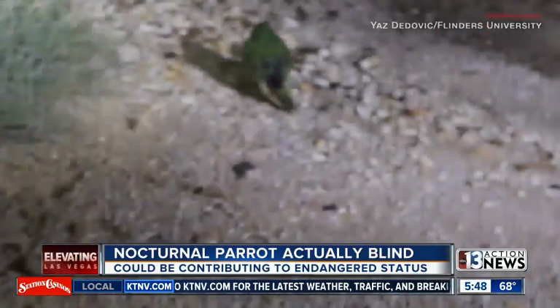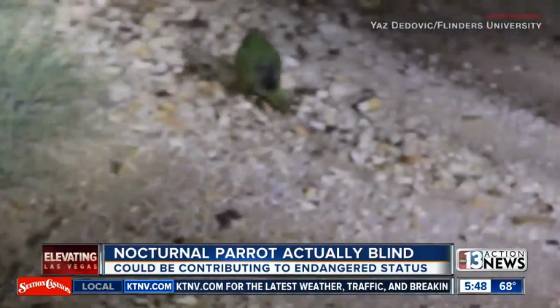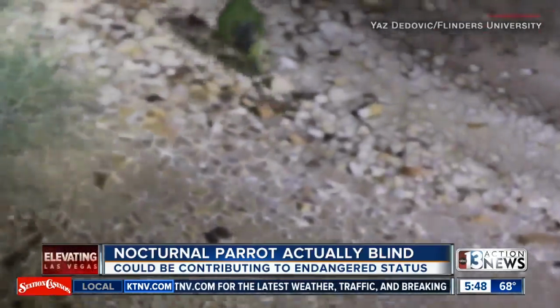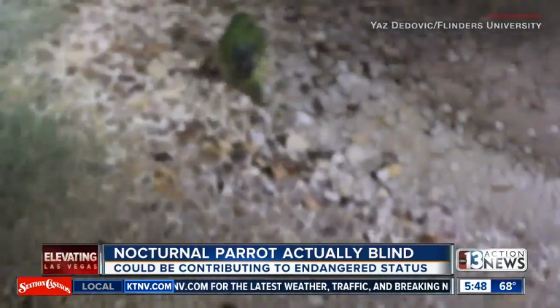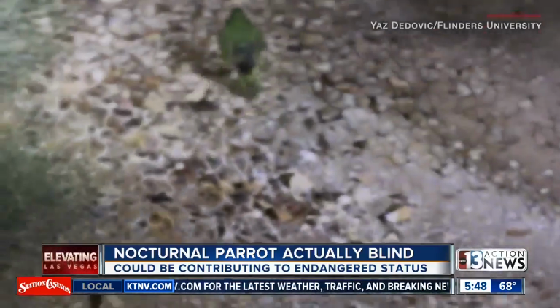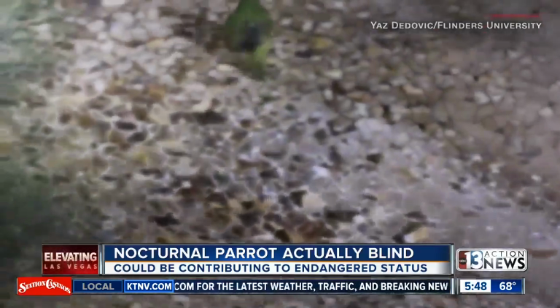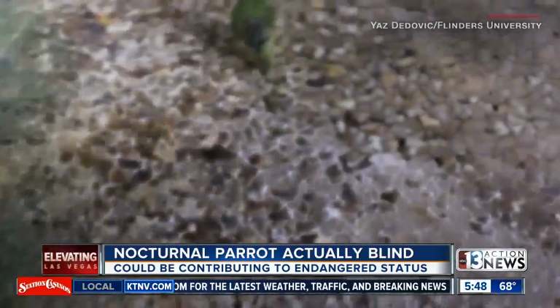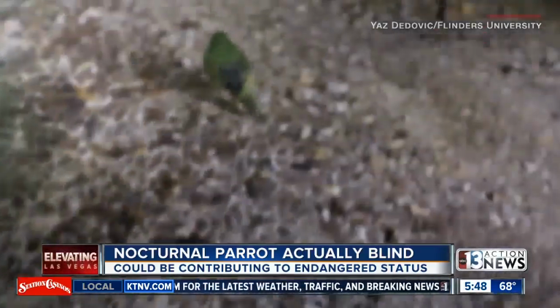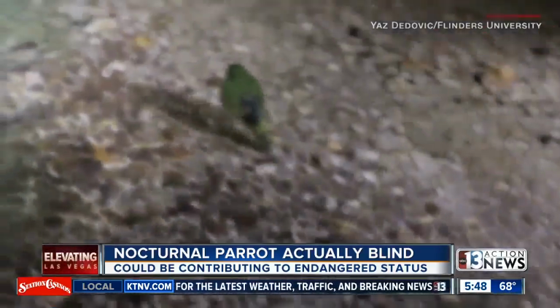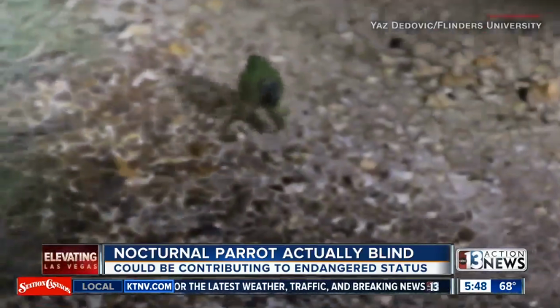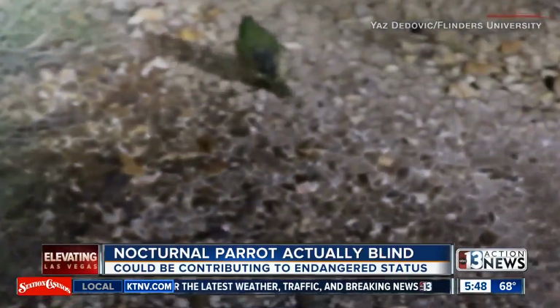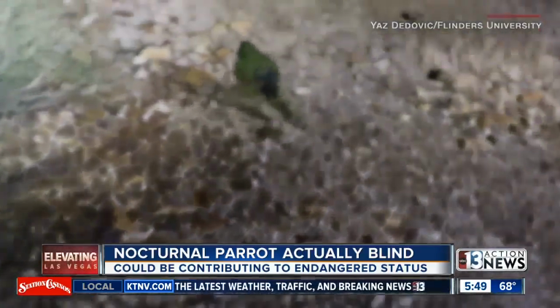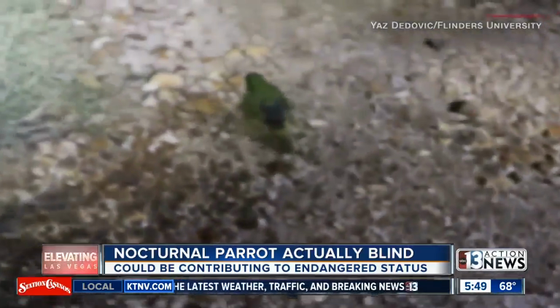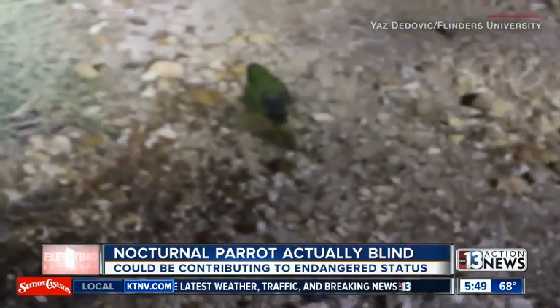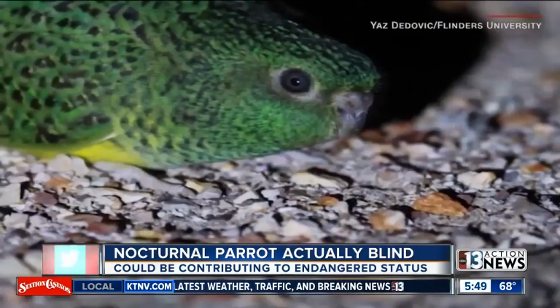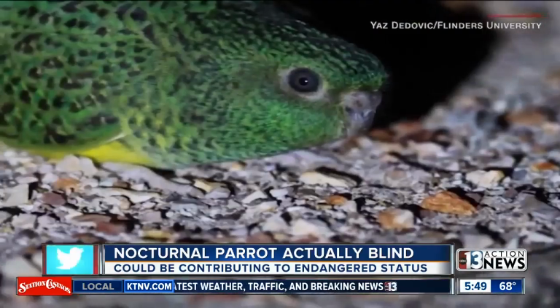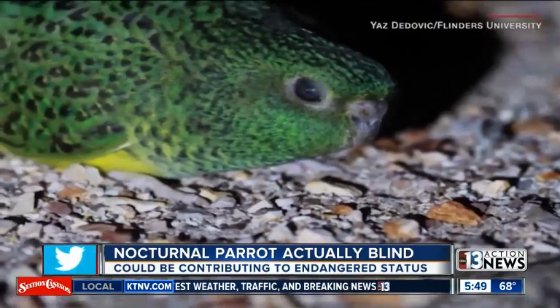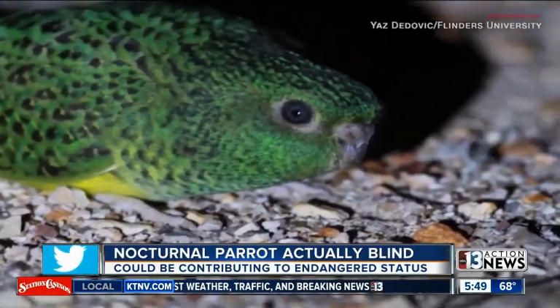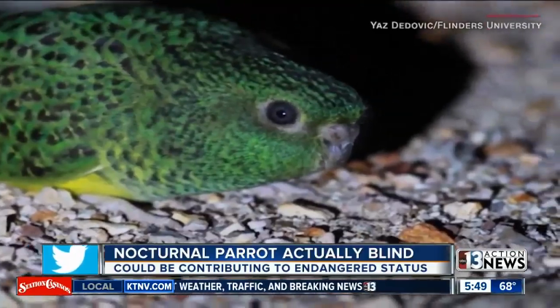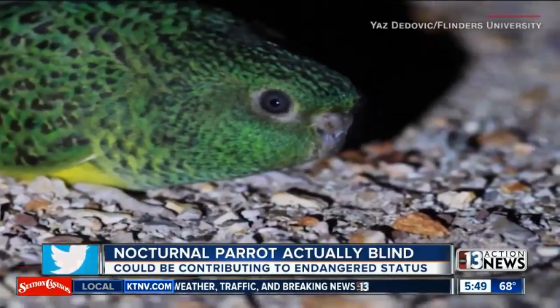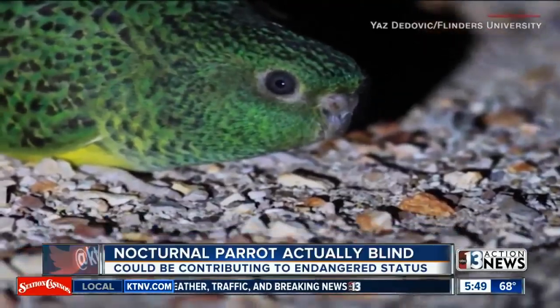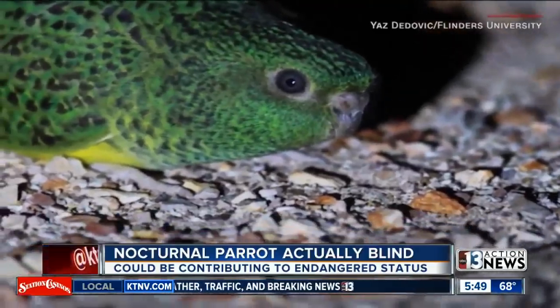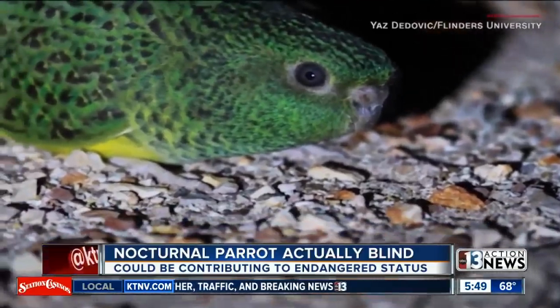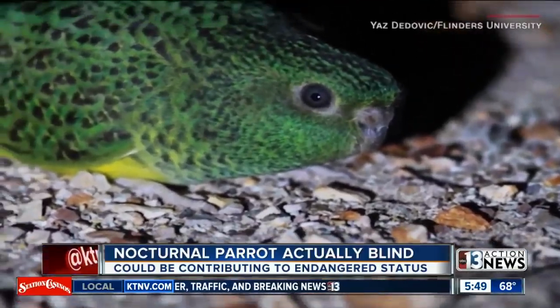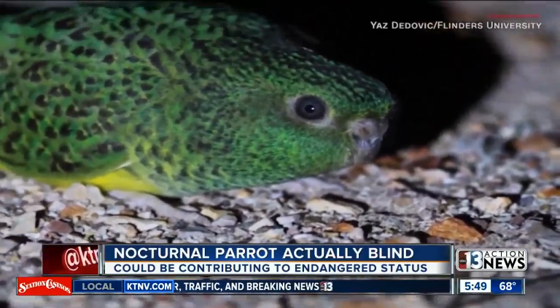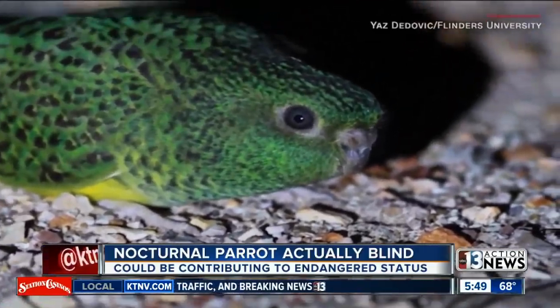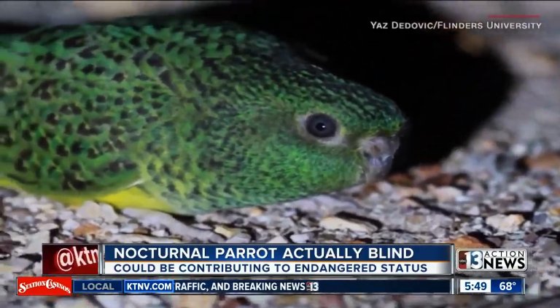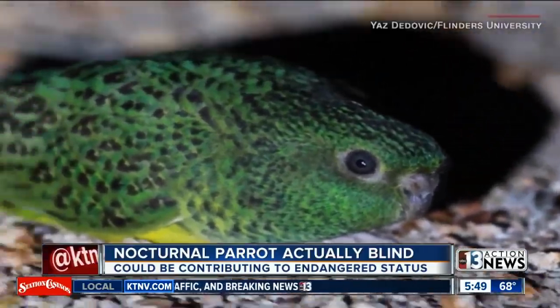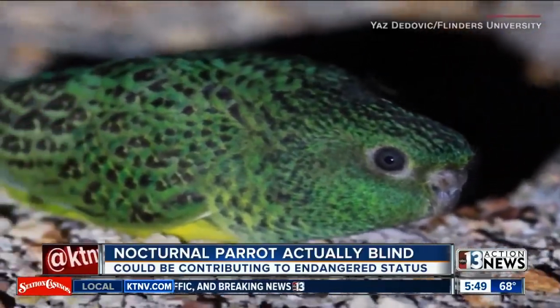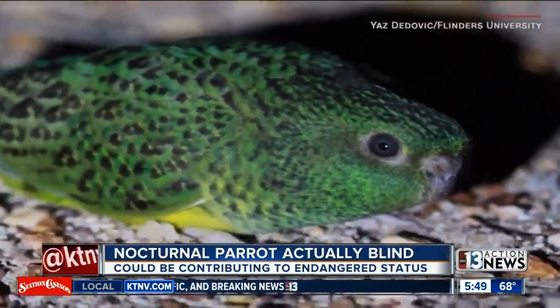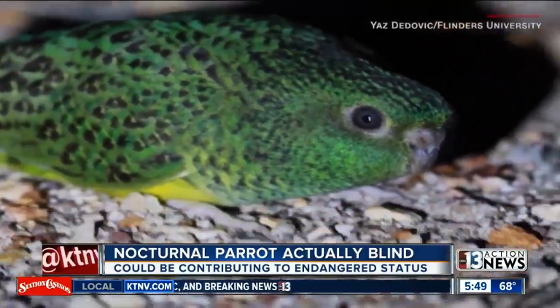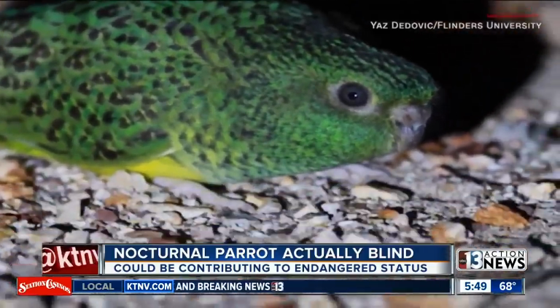In fact, researchers believe the fact that the night parrot isn't adapted to nightlife could be contributing to its critically endangered status.